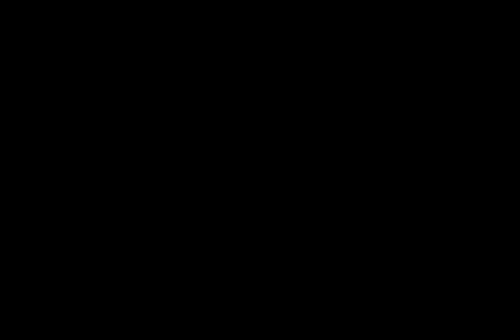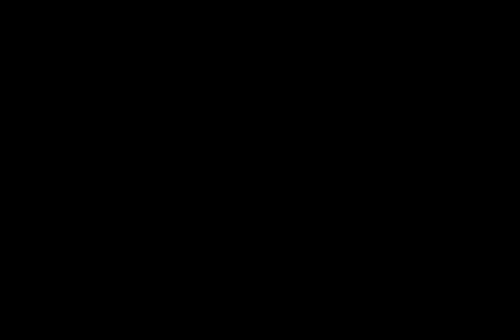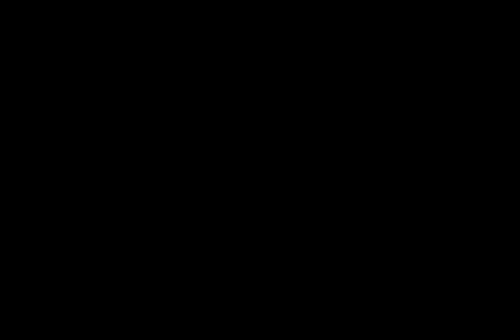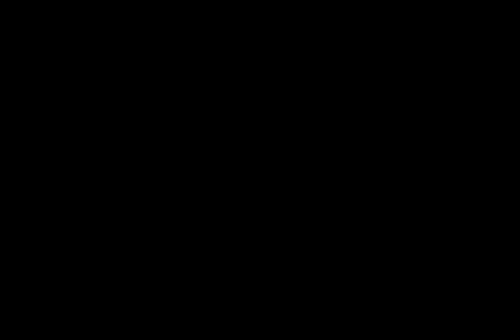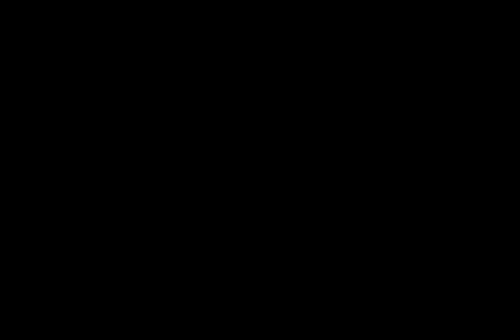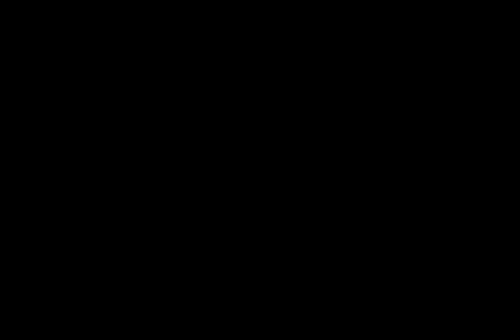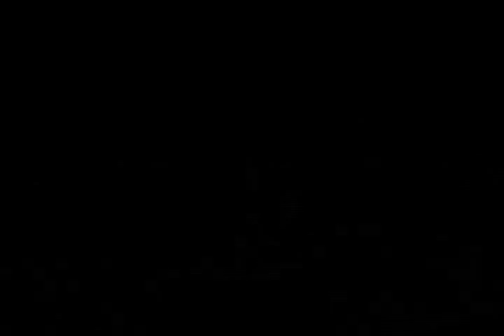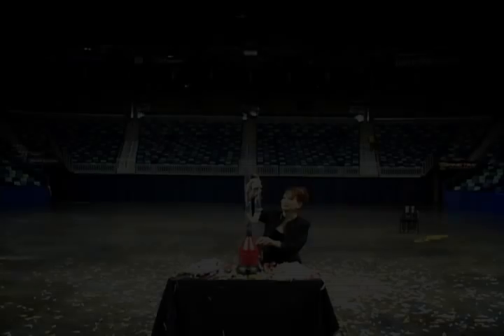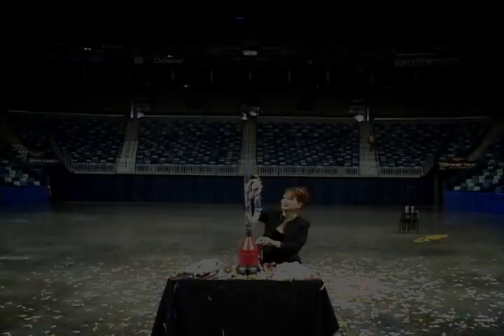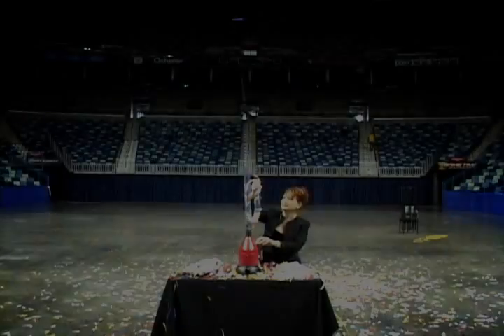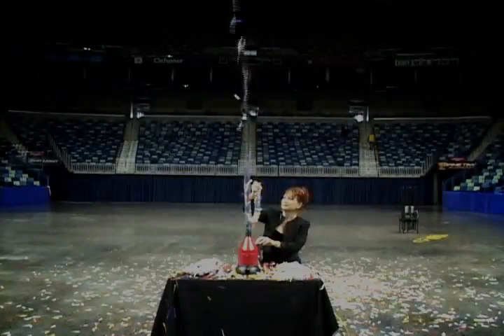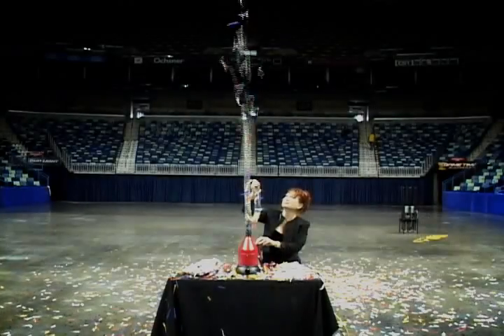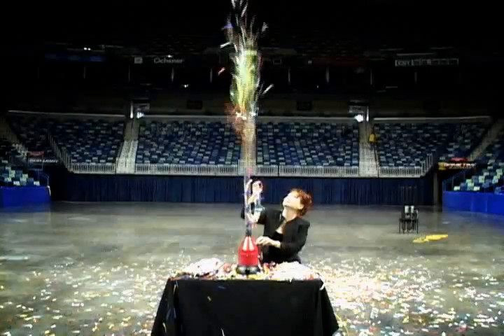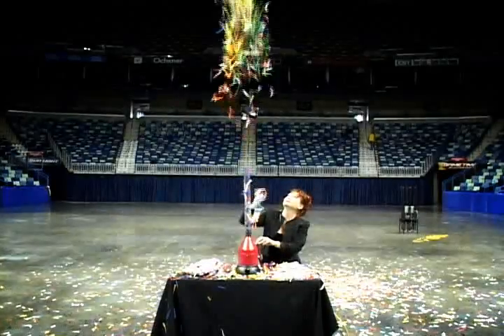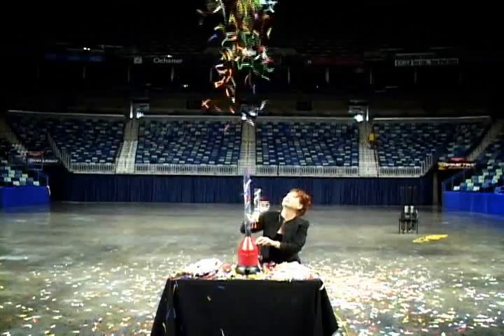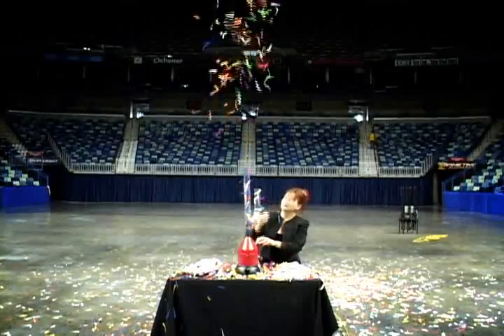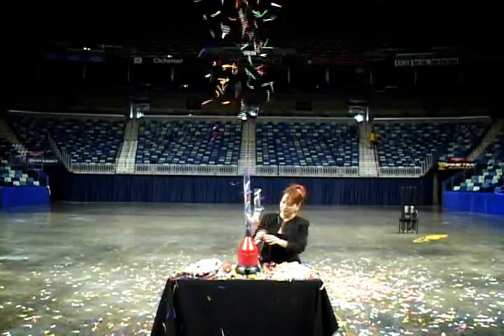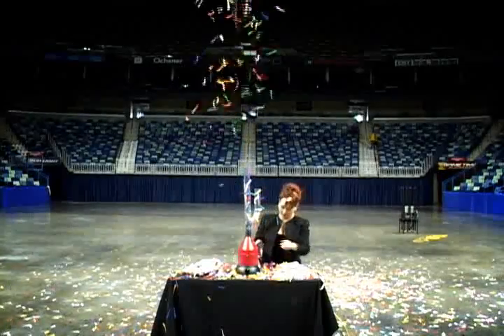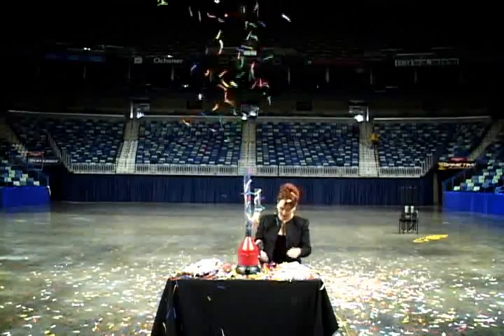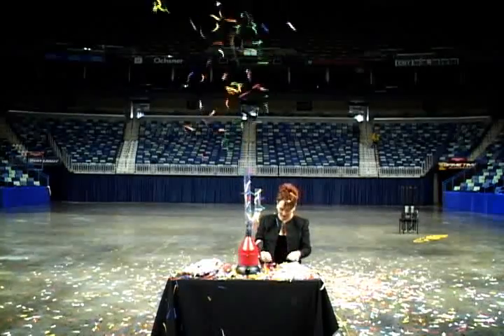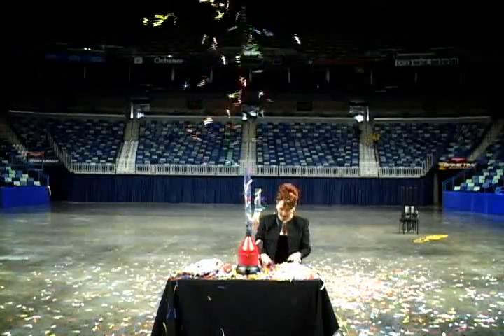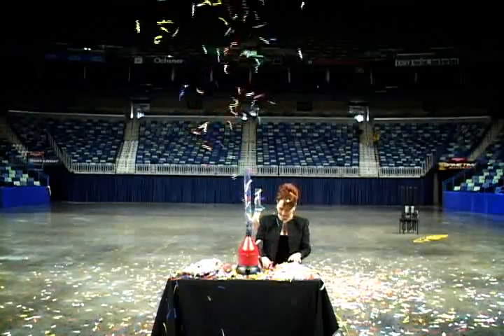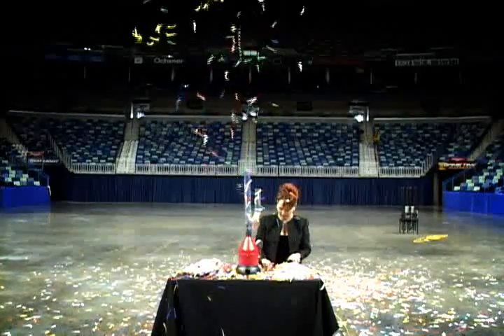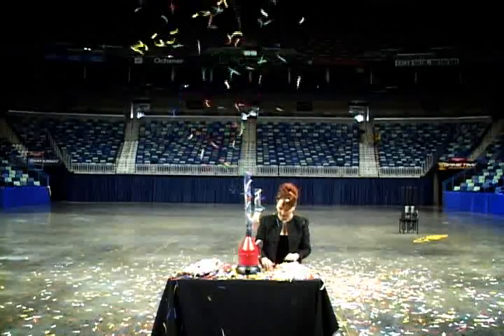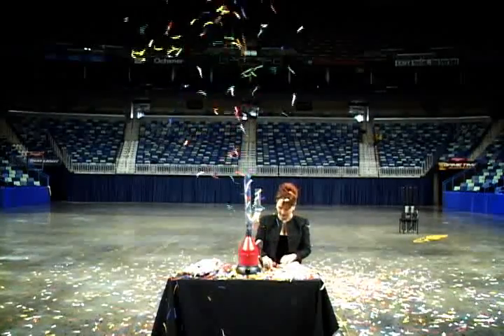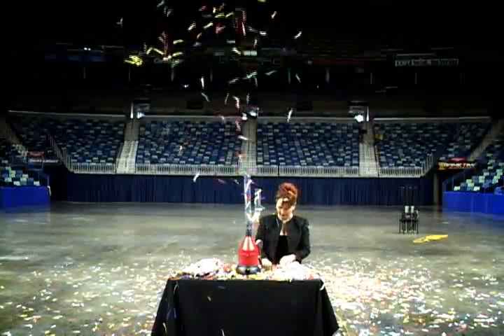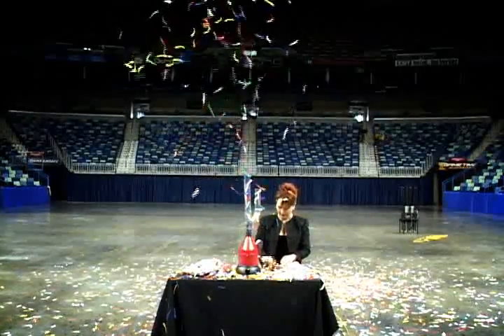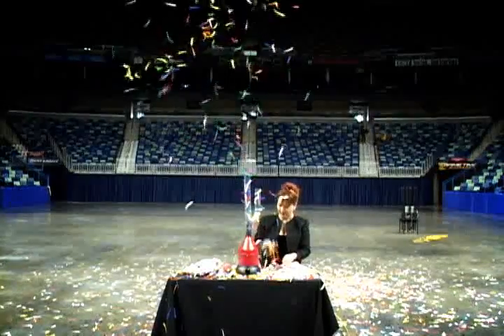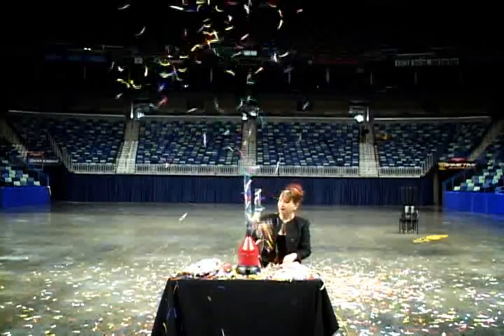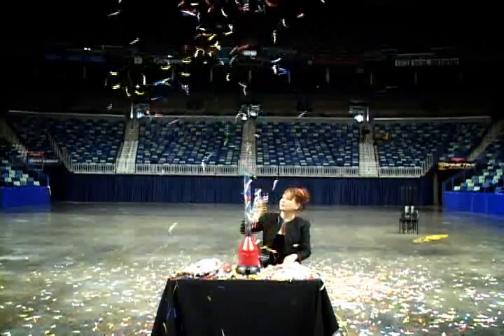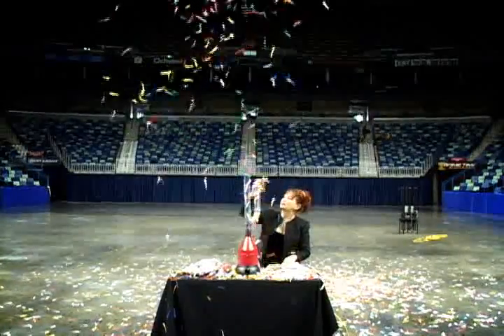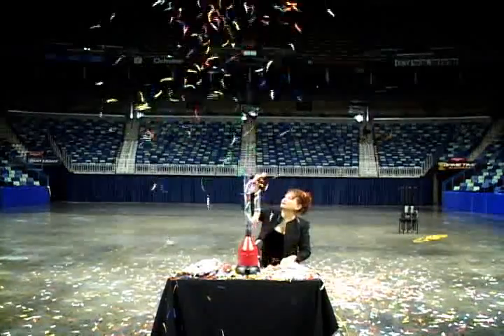The Red Blower is a small, continuous flow launcher, perfect for small events.